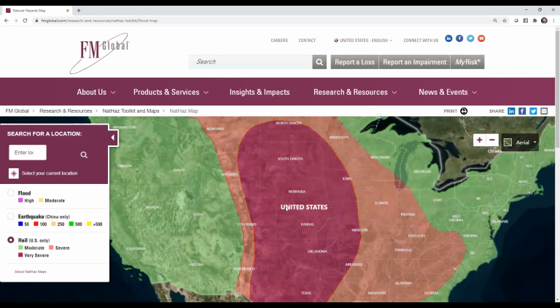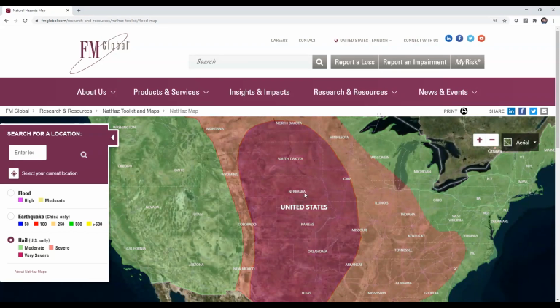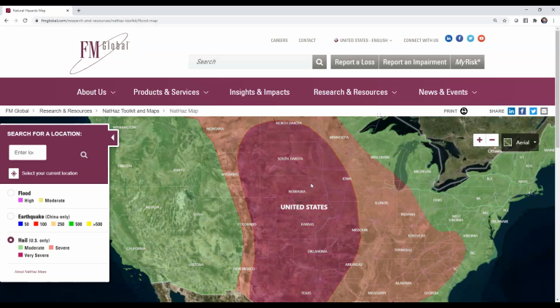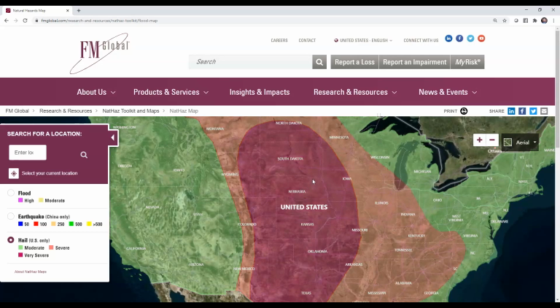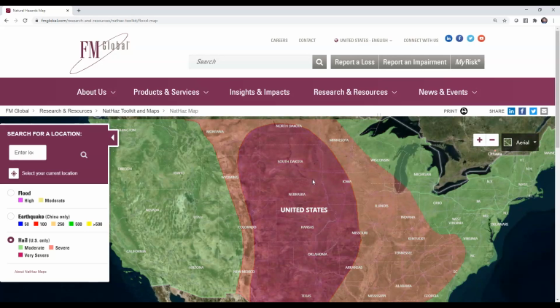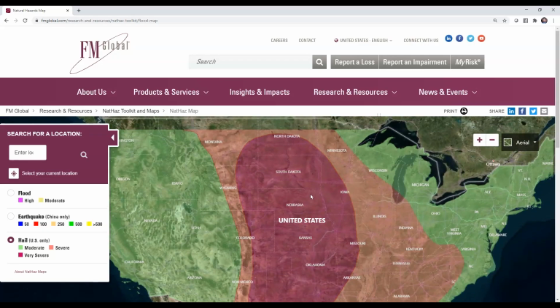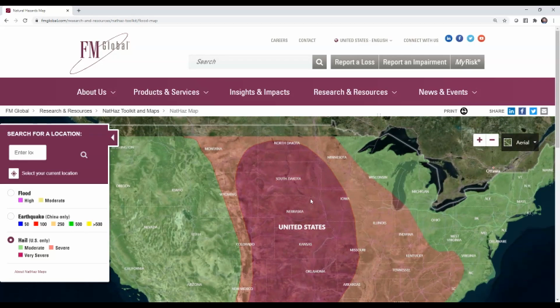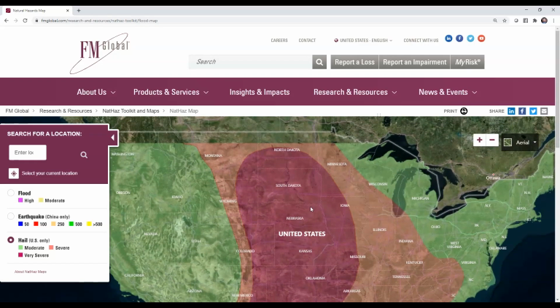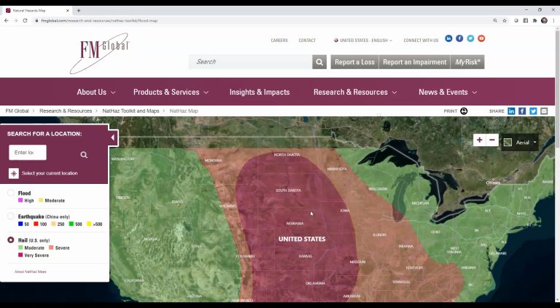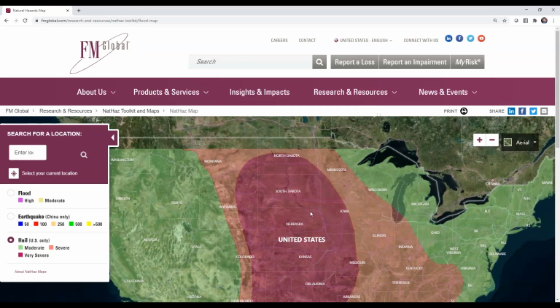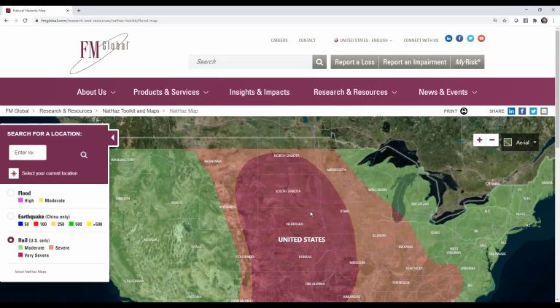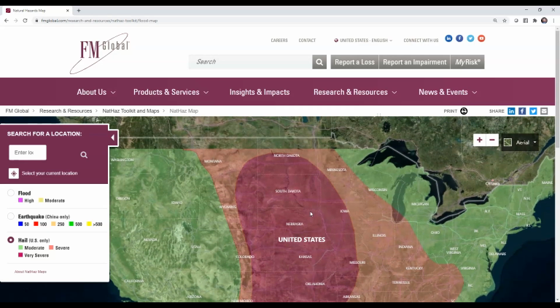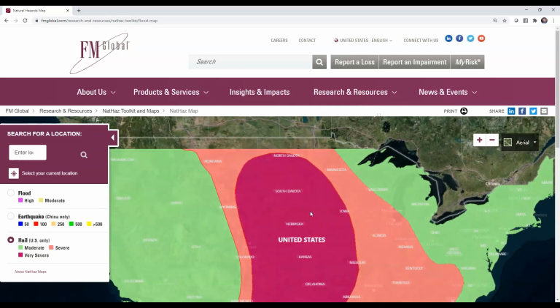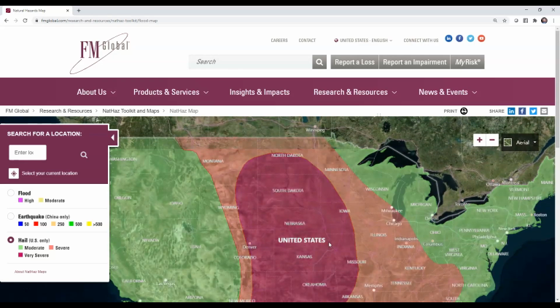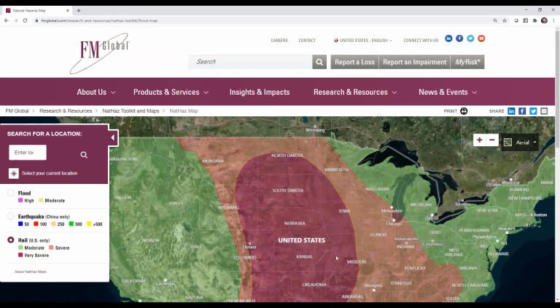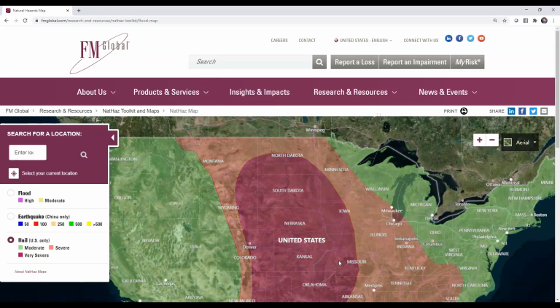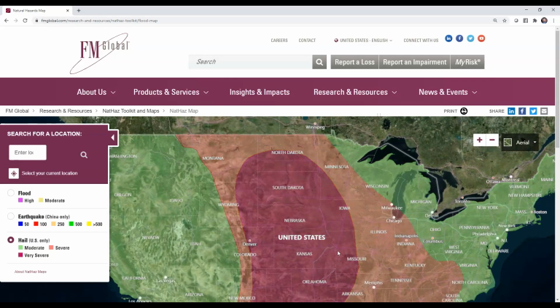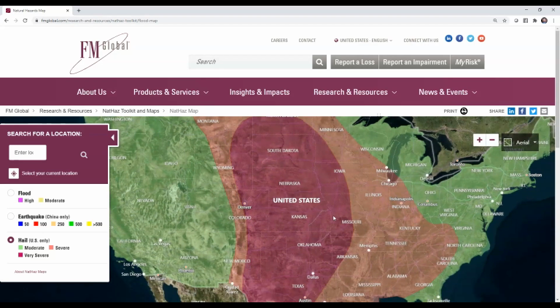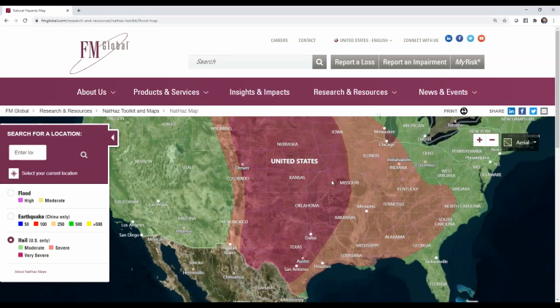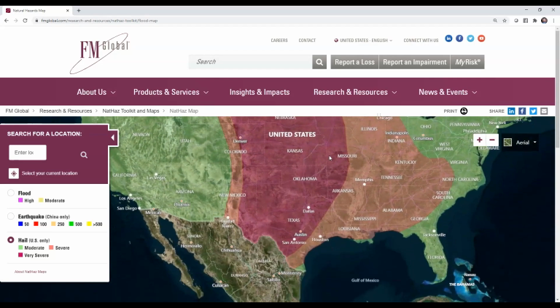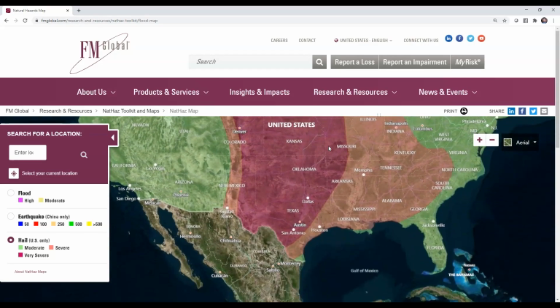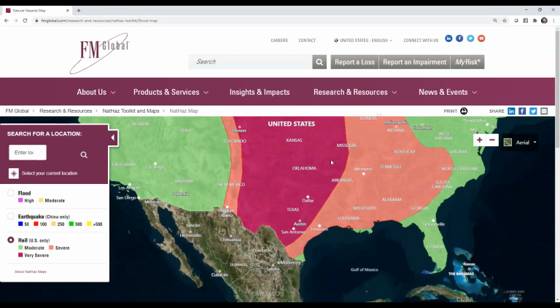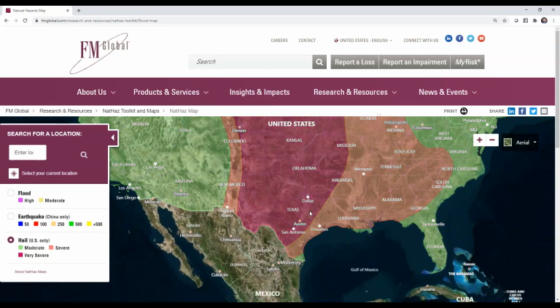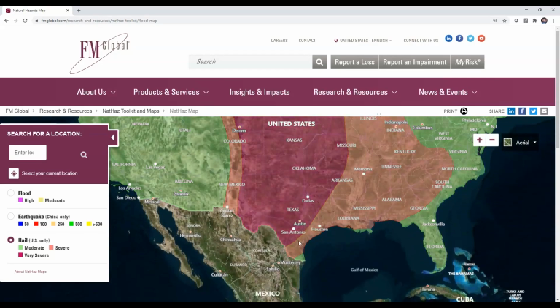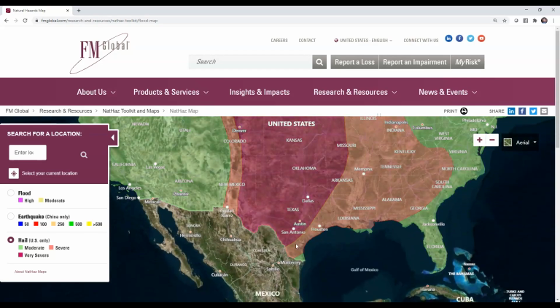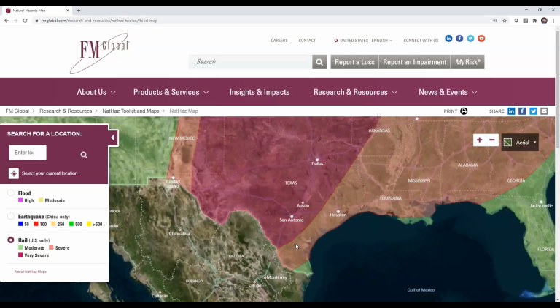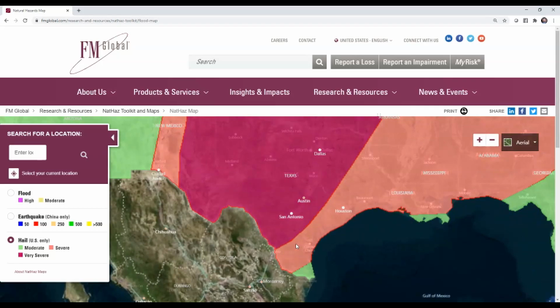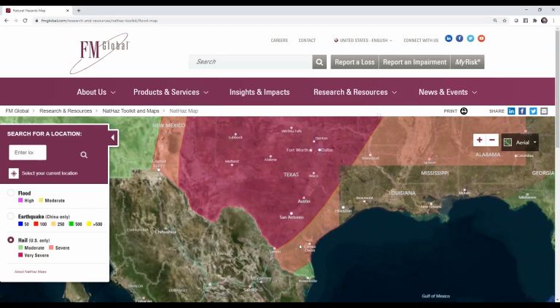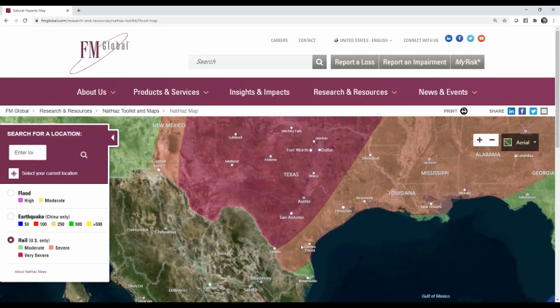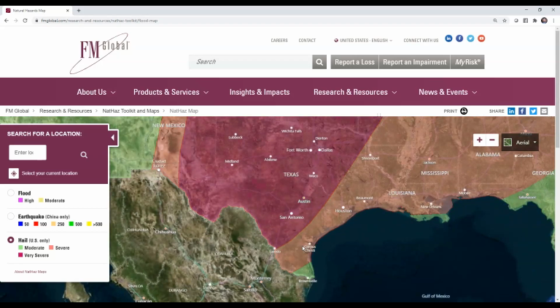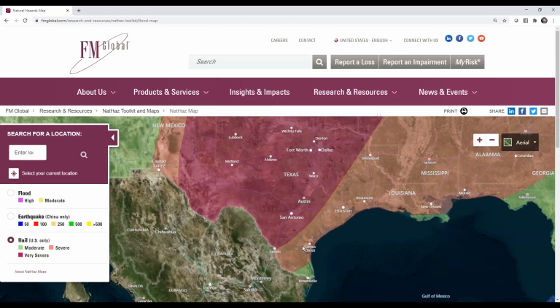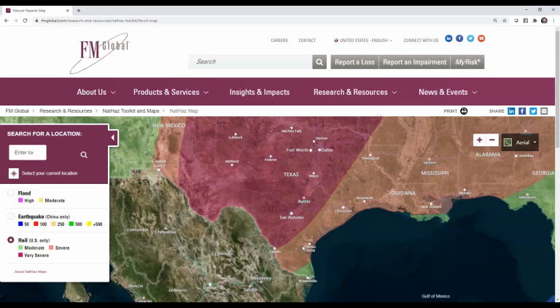FM requires their very severe hail, or VSH, rated roofing systems for buildings located in regions in the U.S. with a history of extreme hail storms. Over the past few years, FM has even expanded this region.